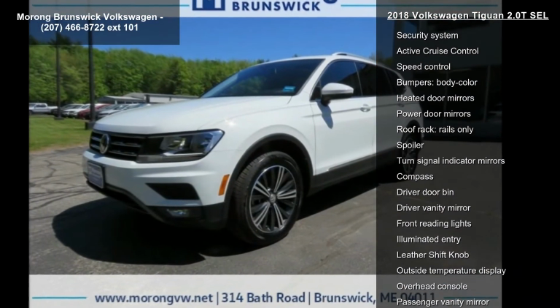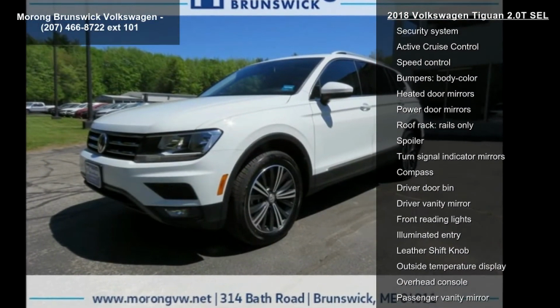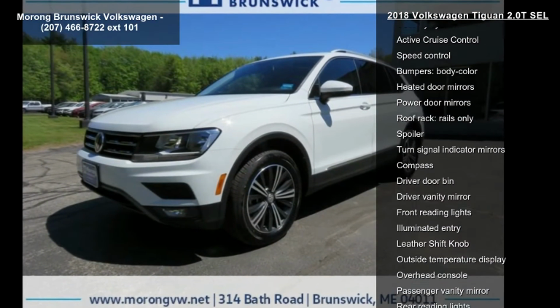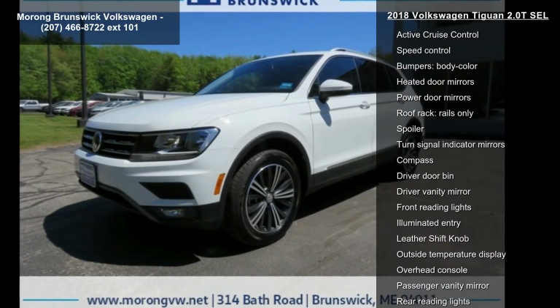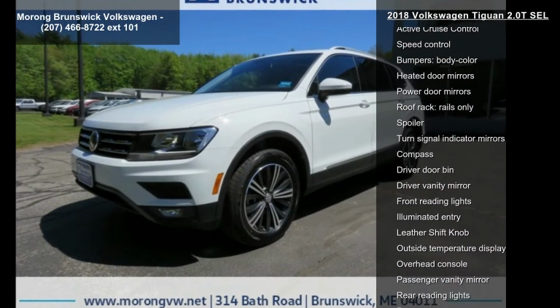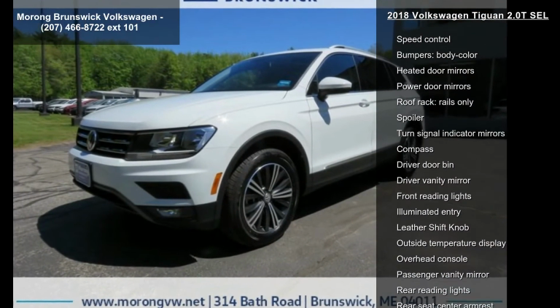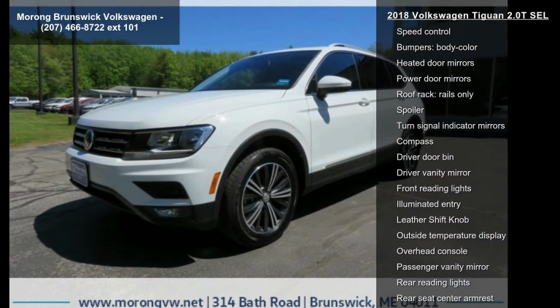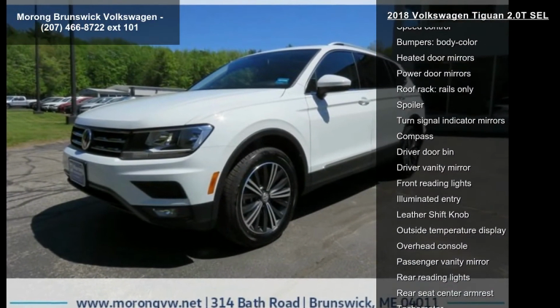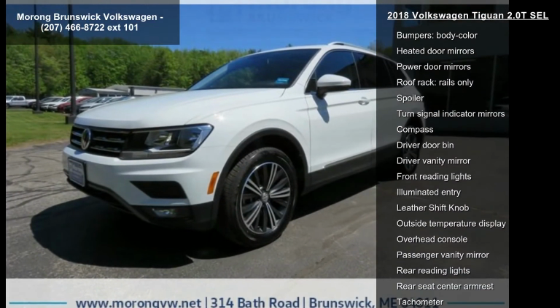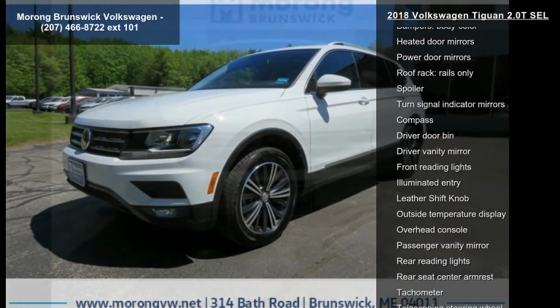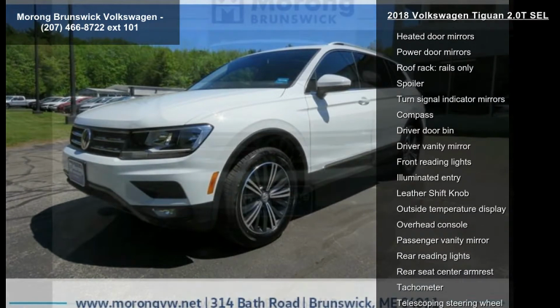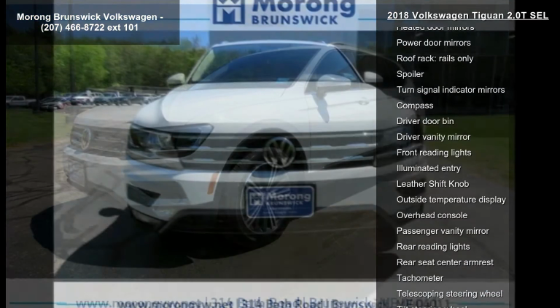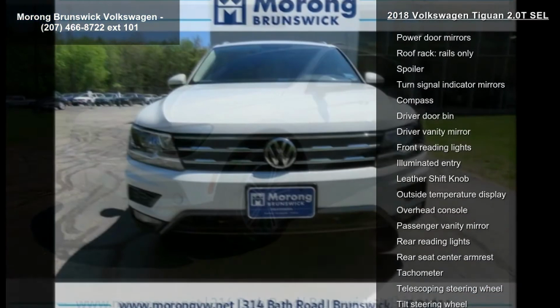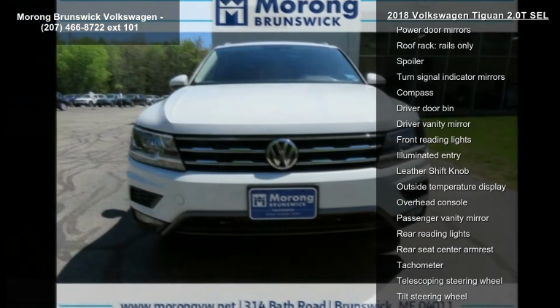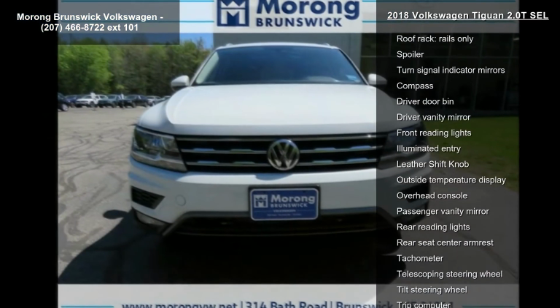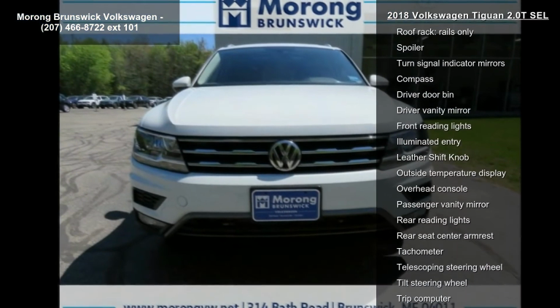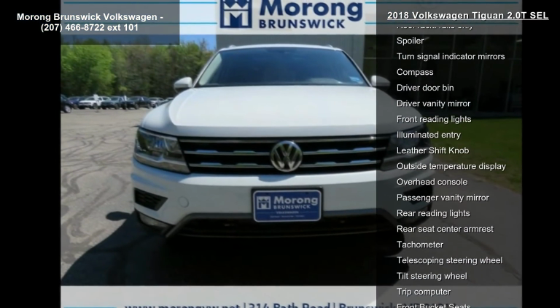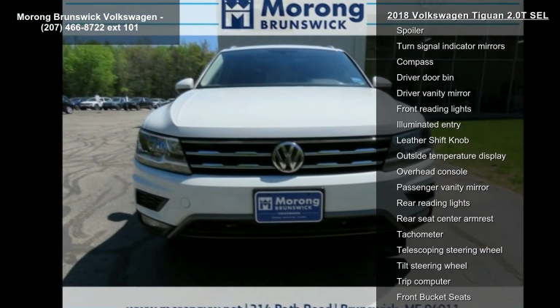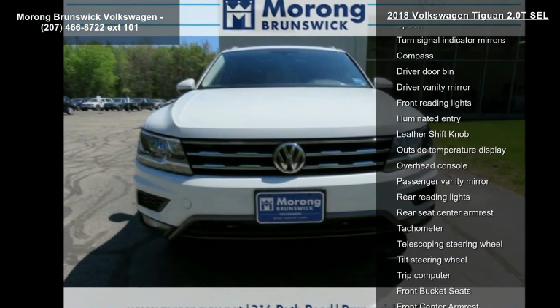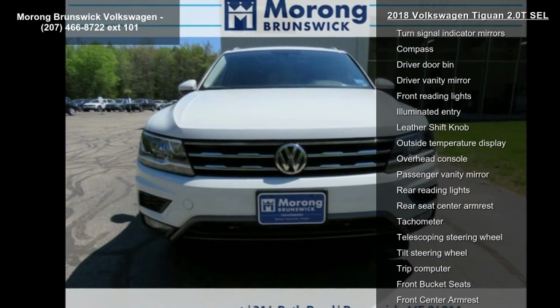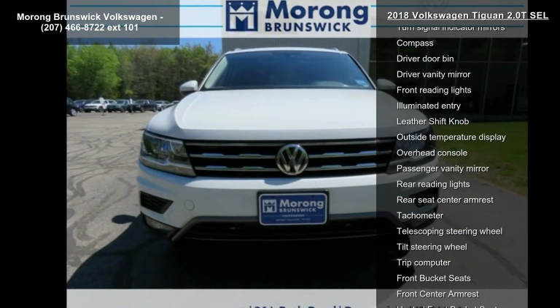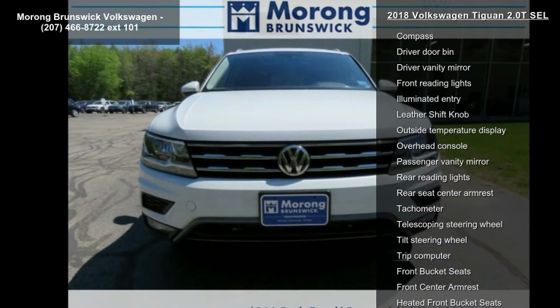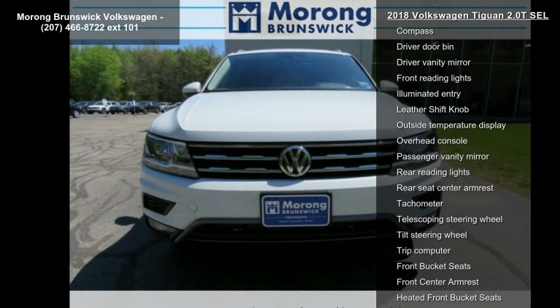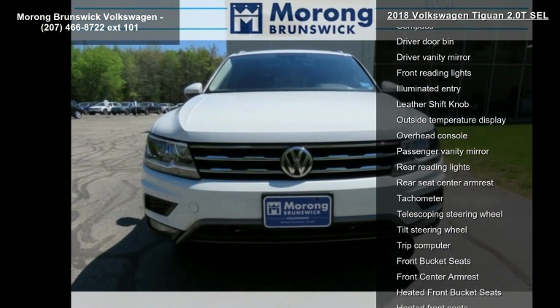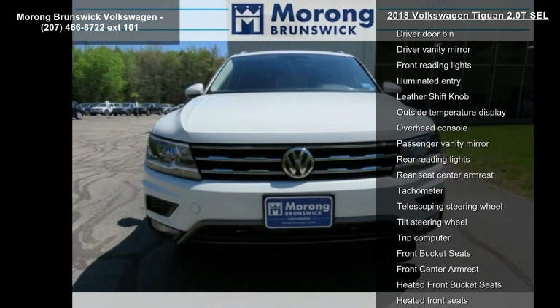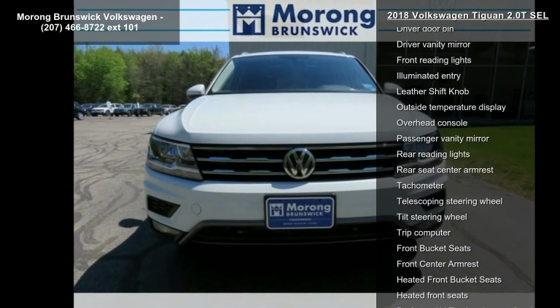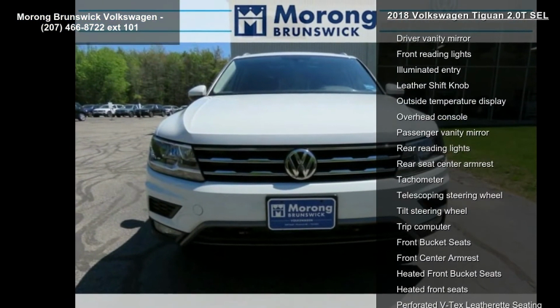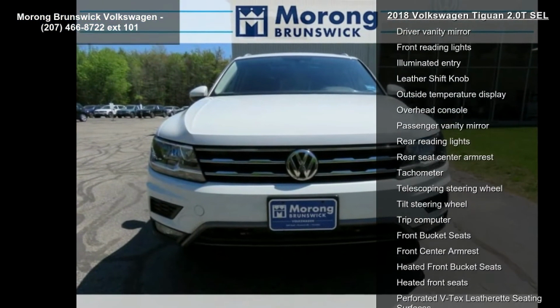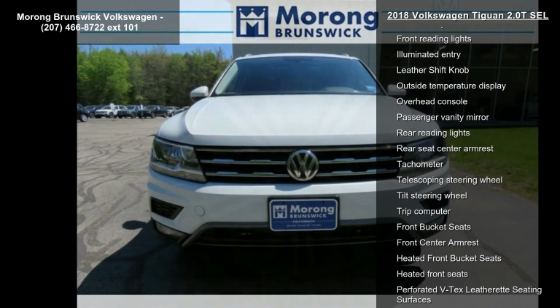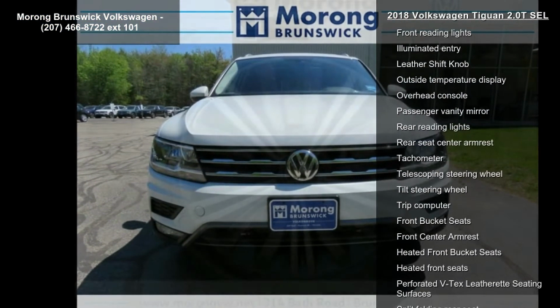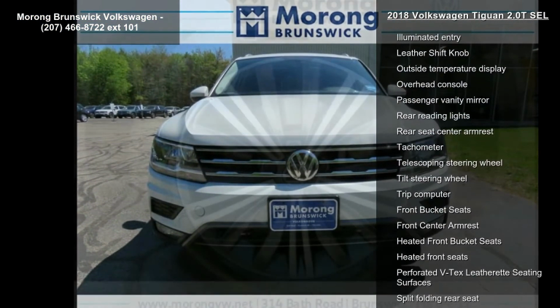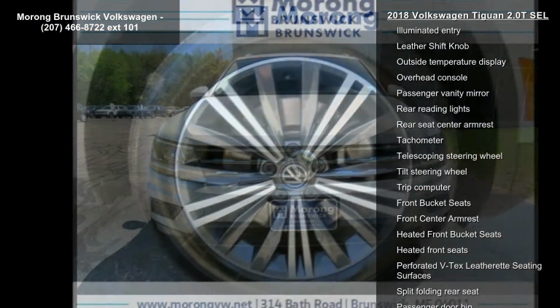Remote CD player, air conditioning, automatic temperature control, and front dual zone AC.